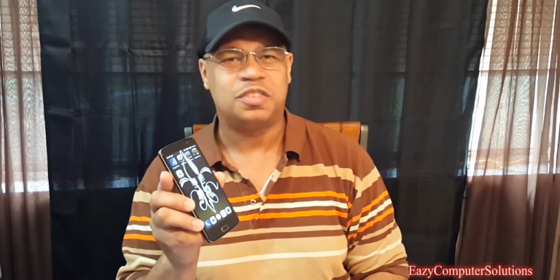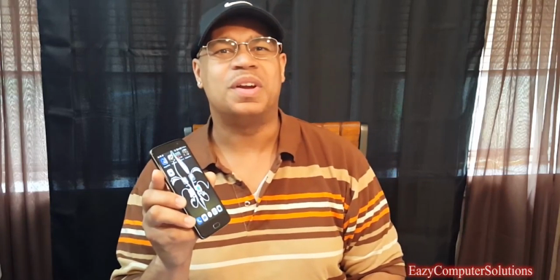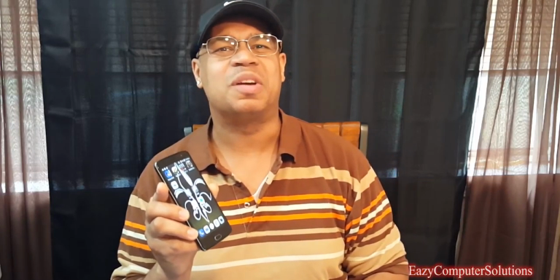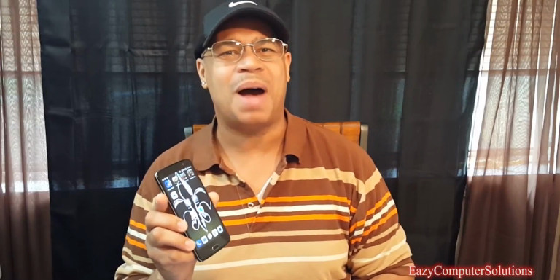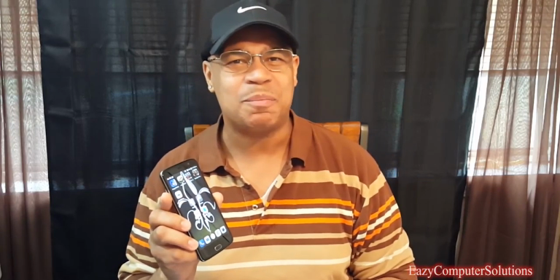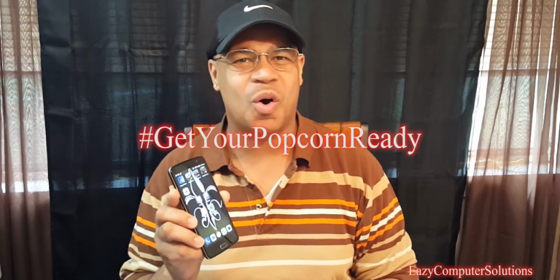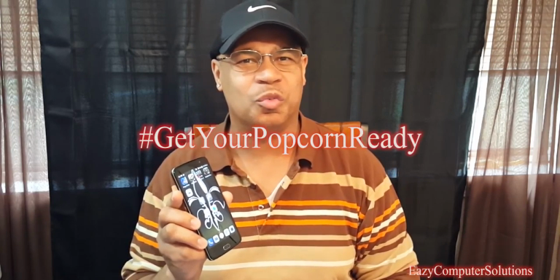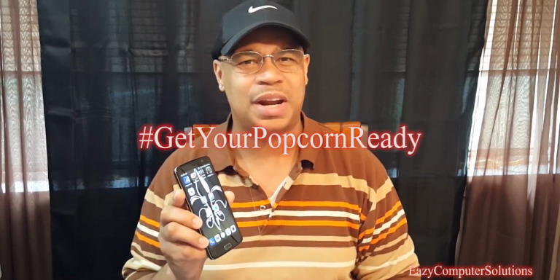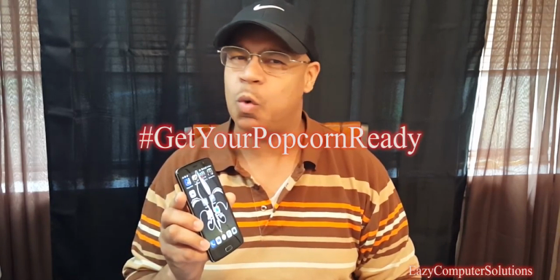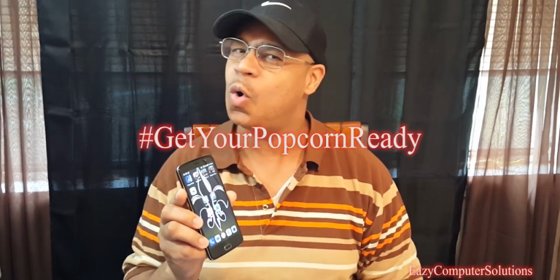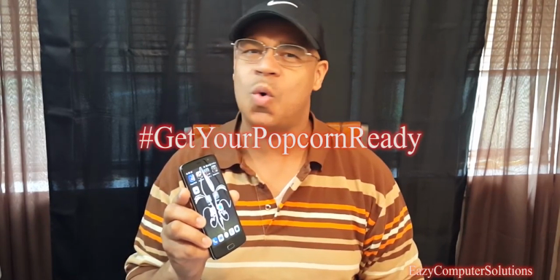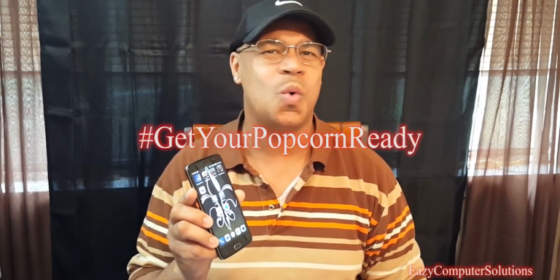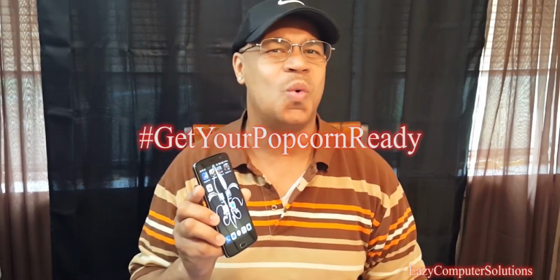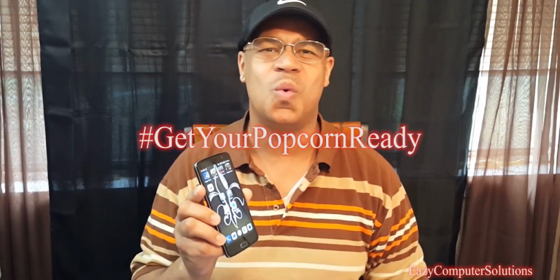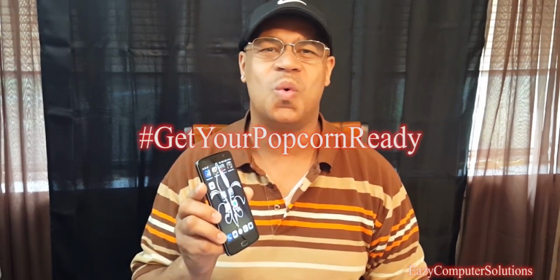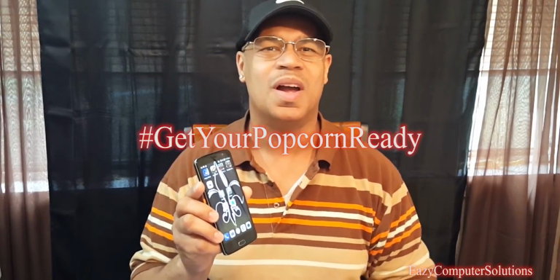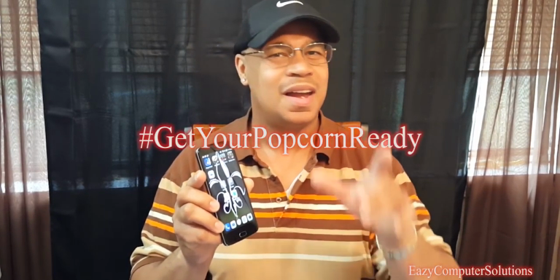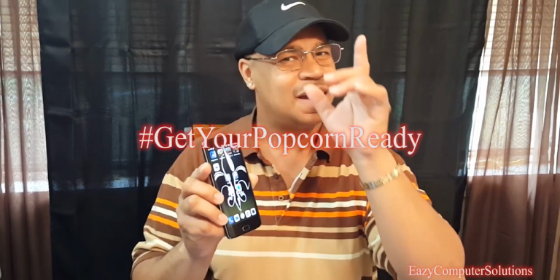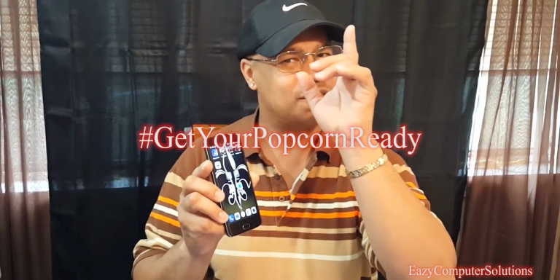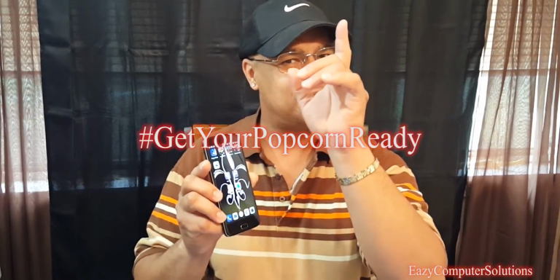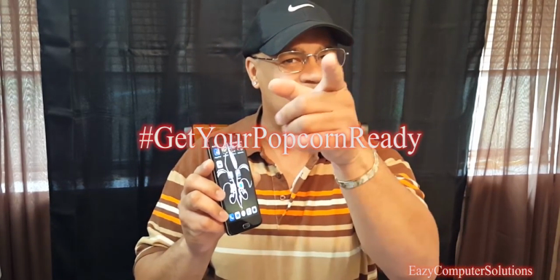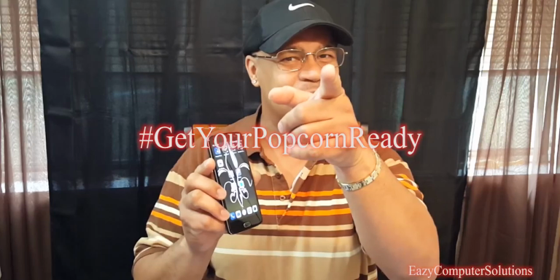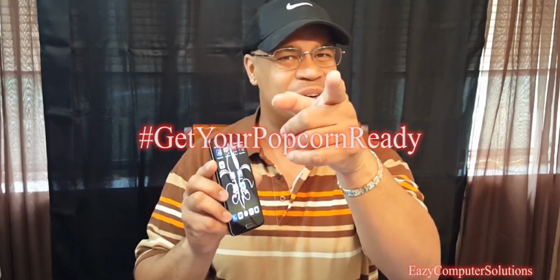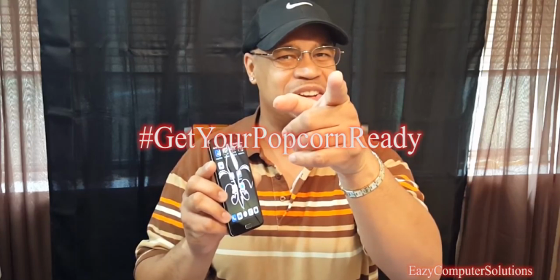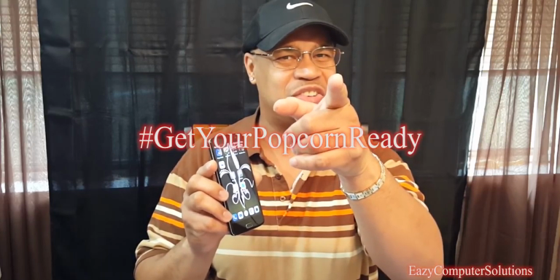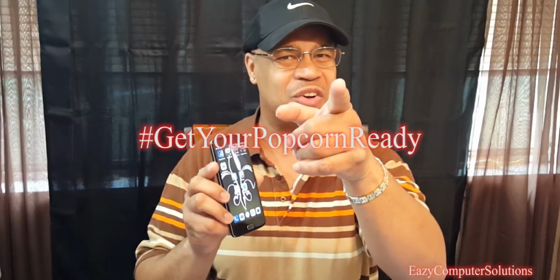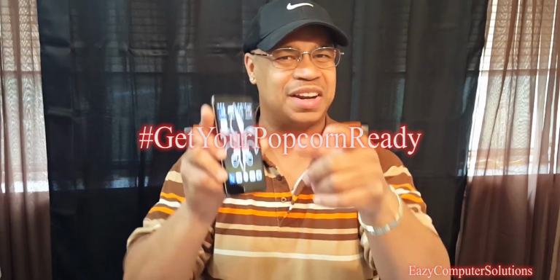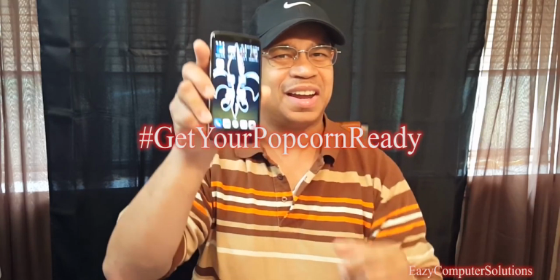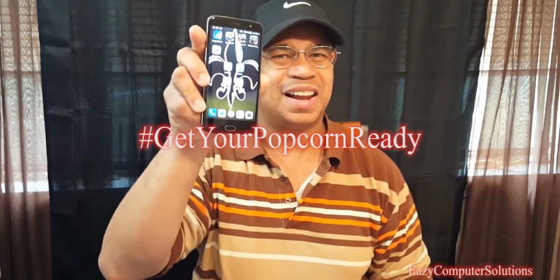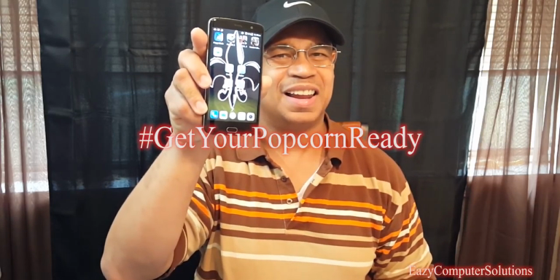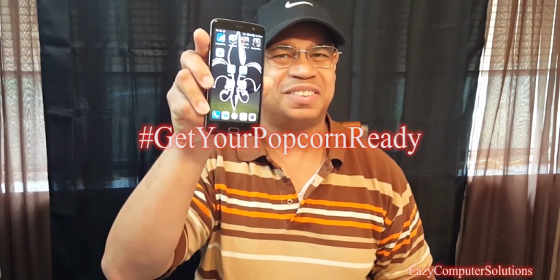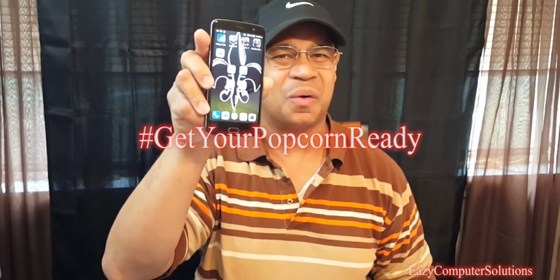So get your popcorn ready and follow me on this journey. Let's go.